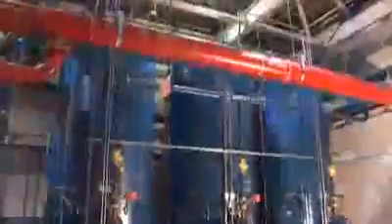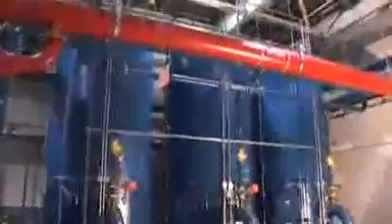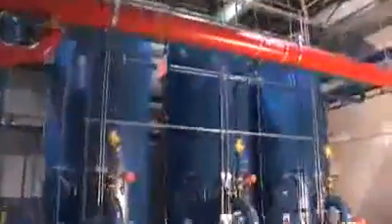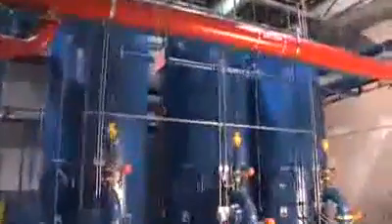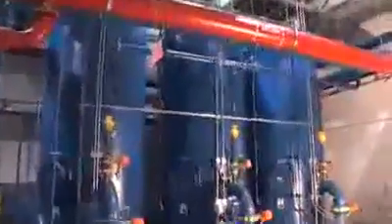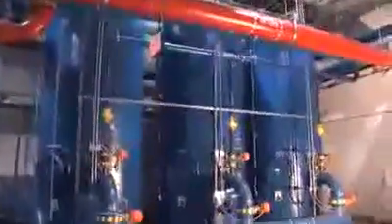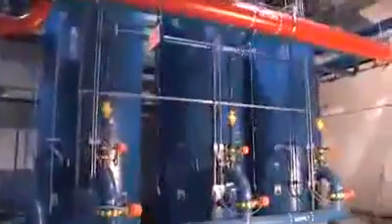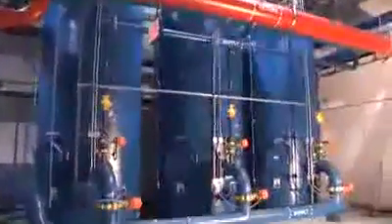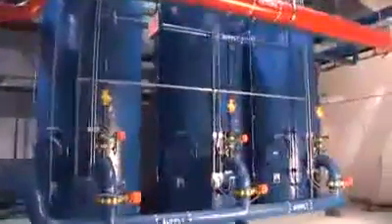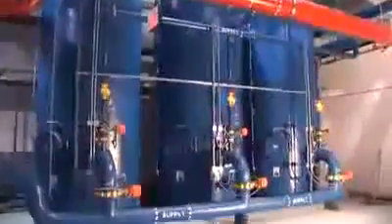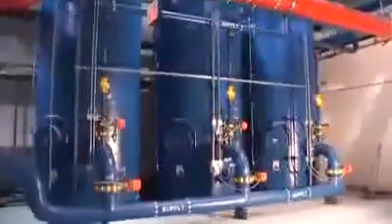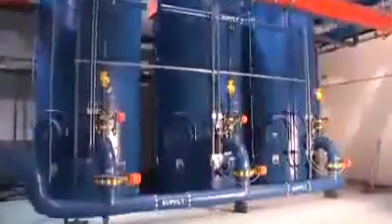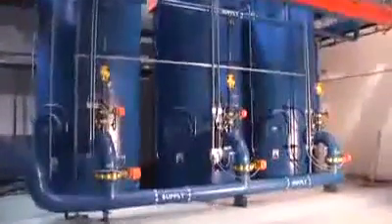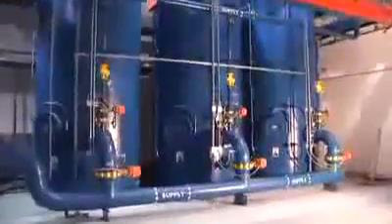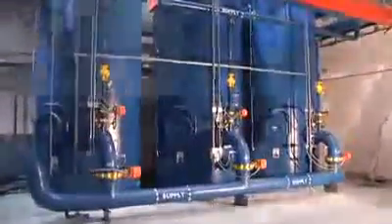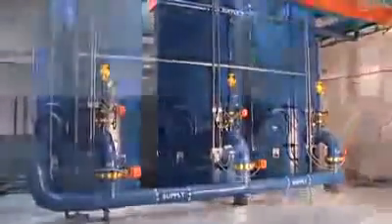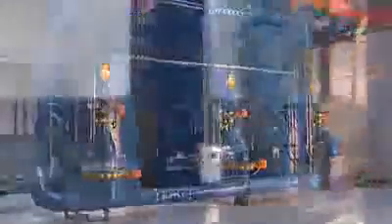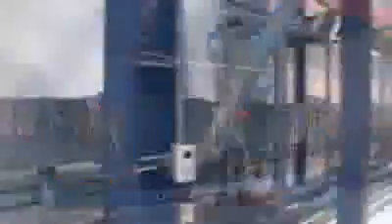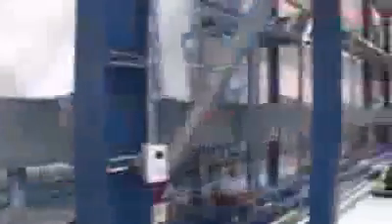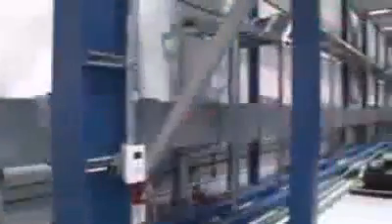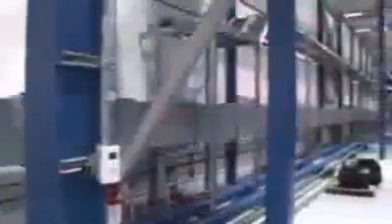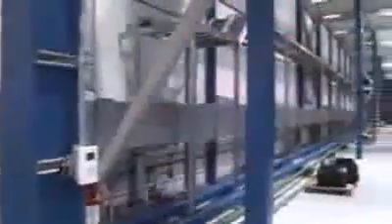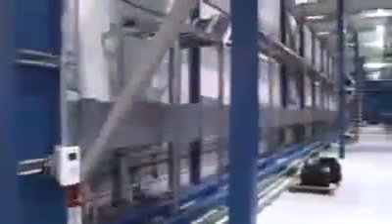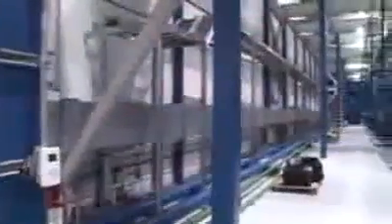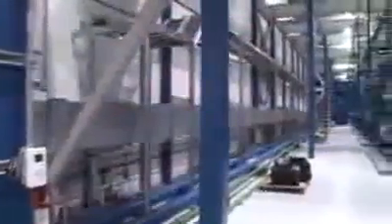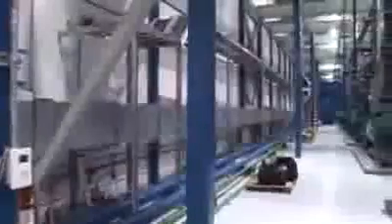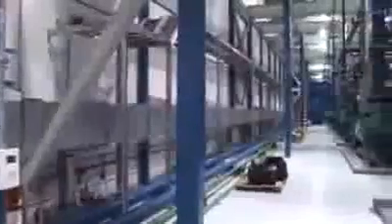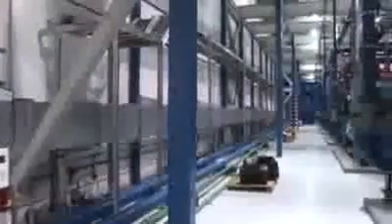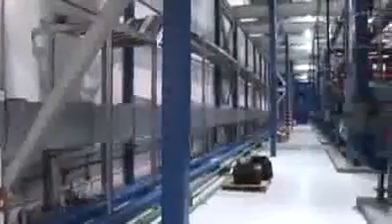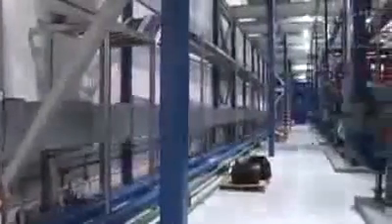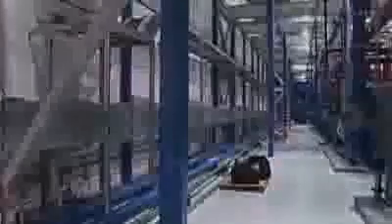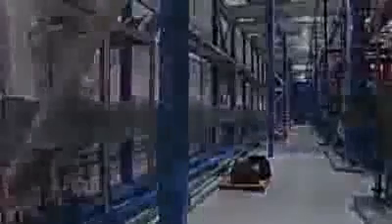We conclude the tour of the plant with a shot of the thermal storage tanks and the distribution piping that carry the water to the containers.